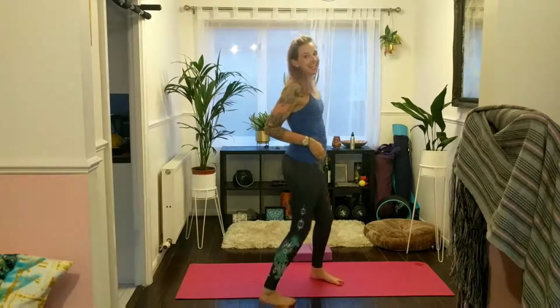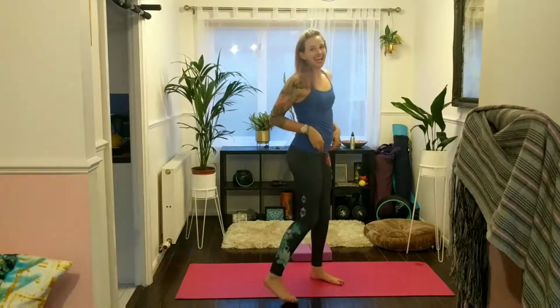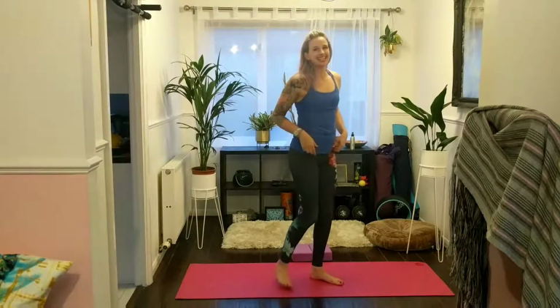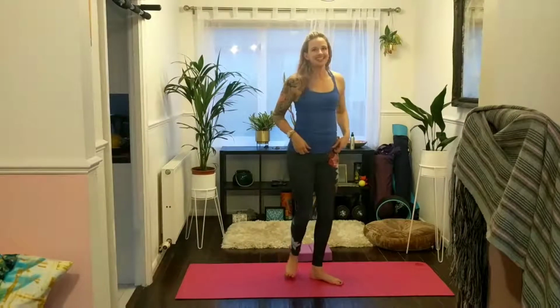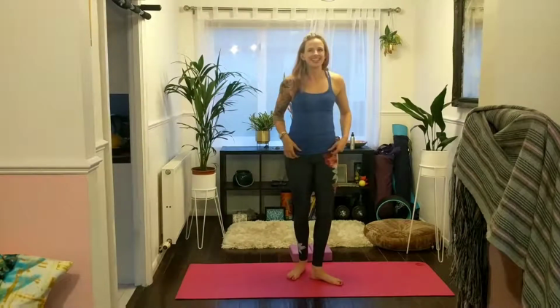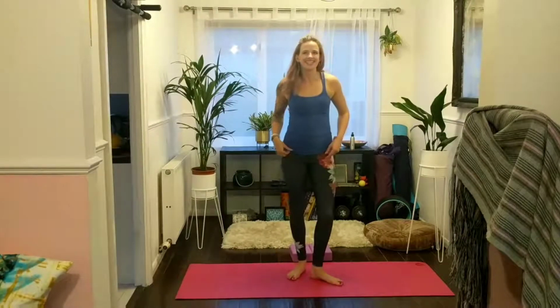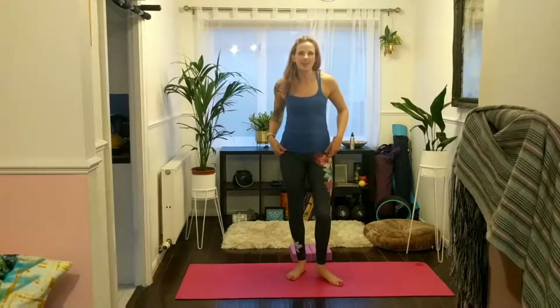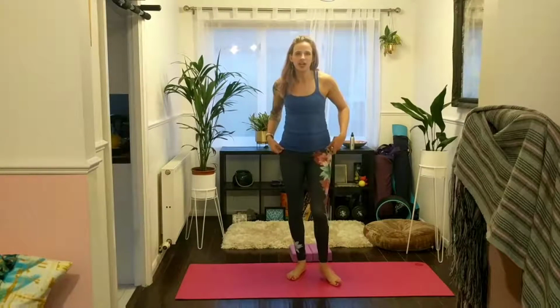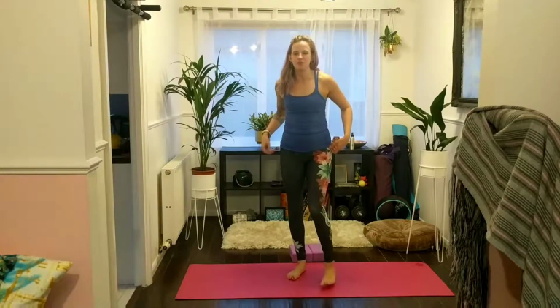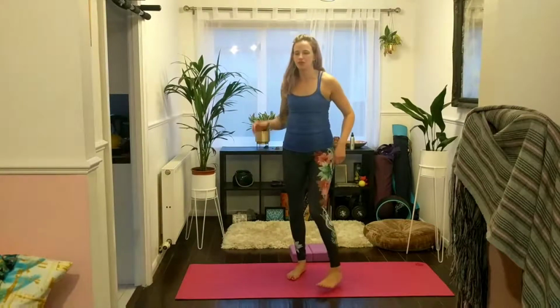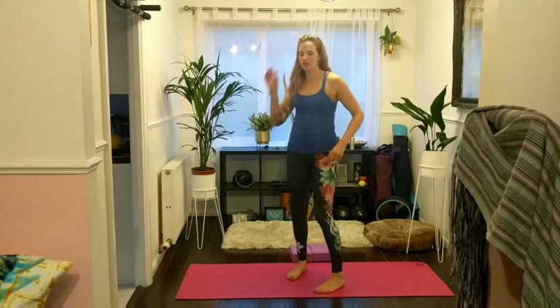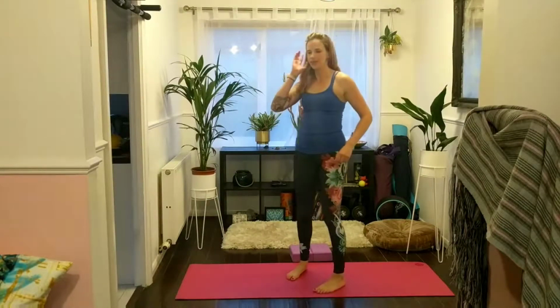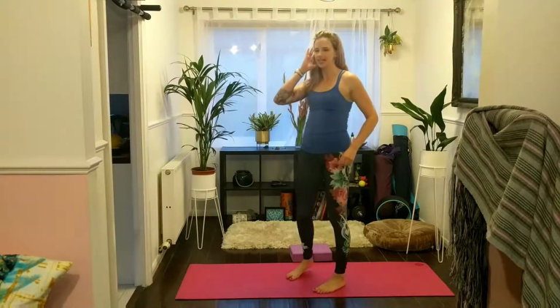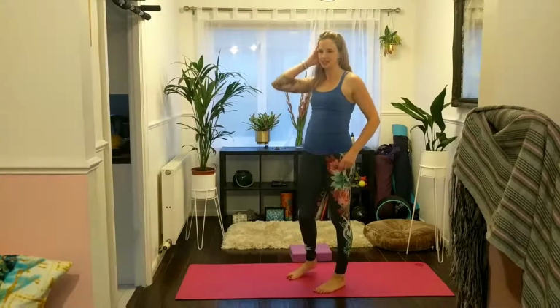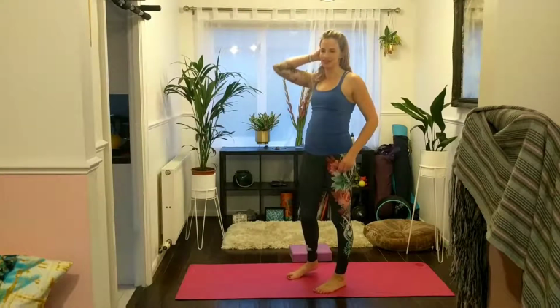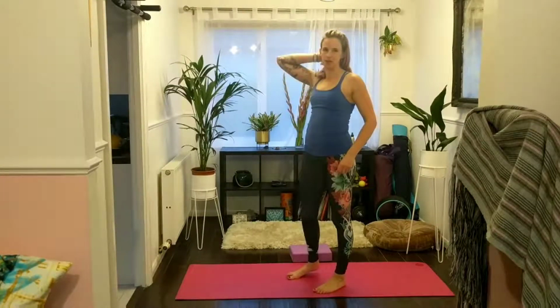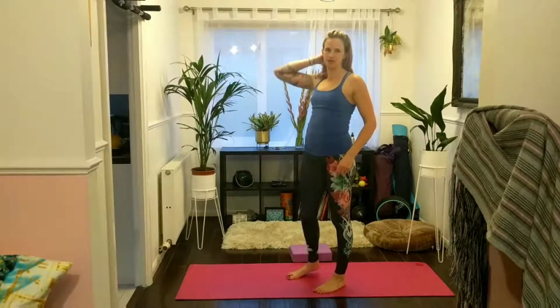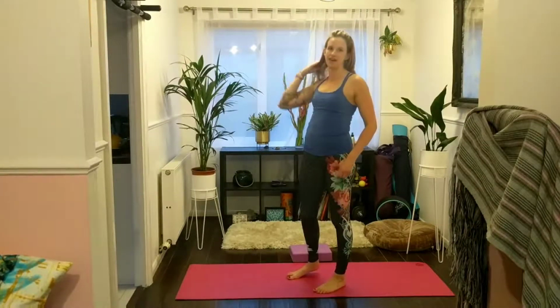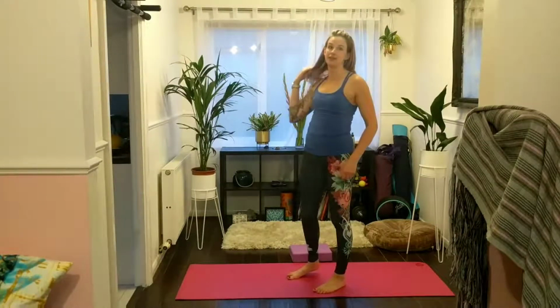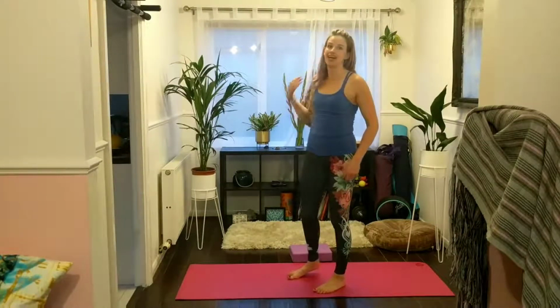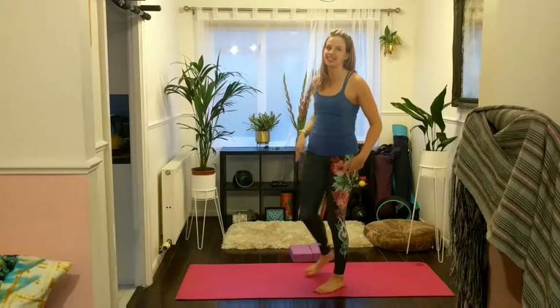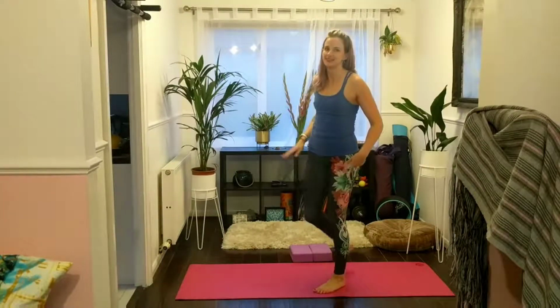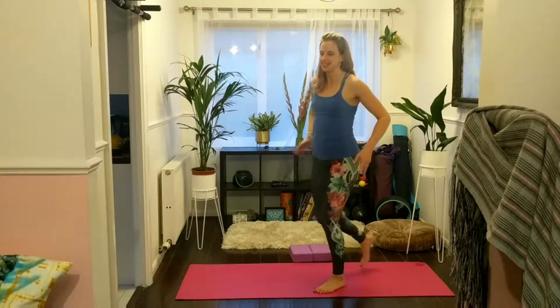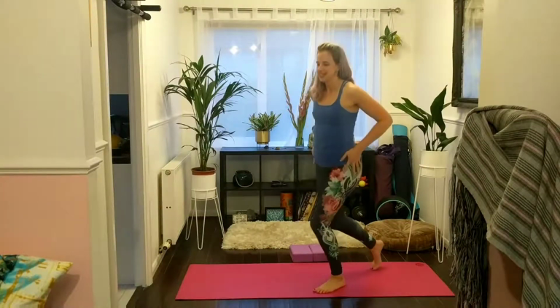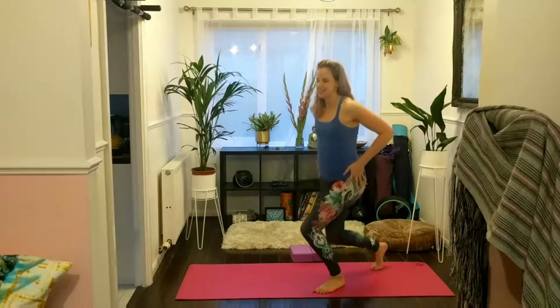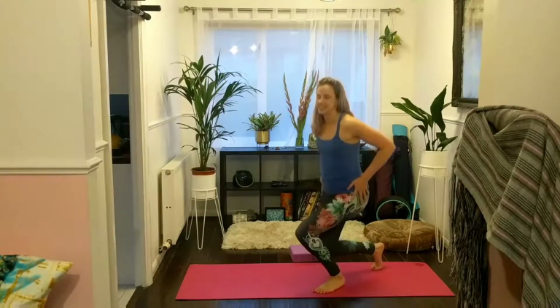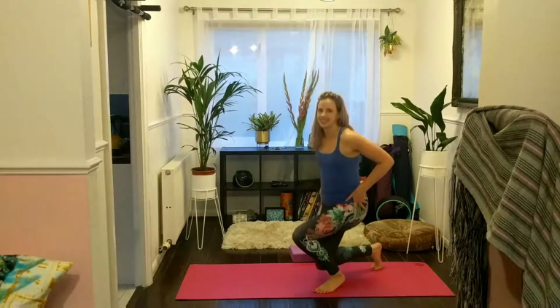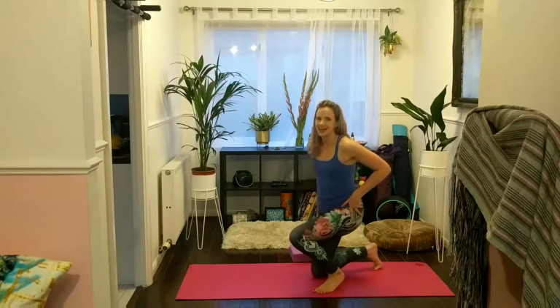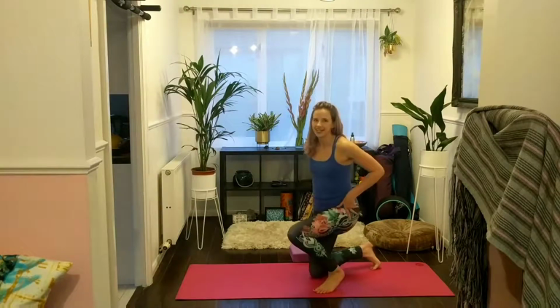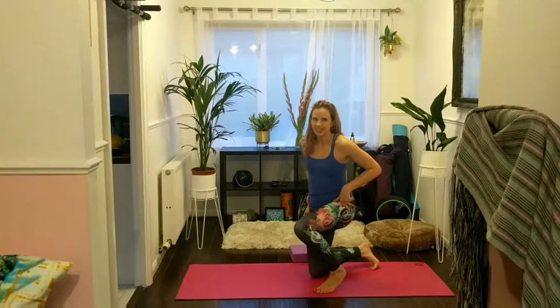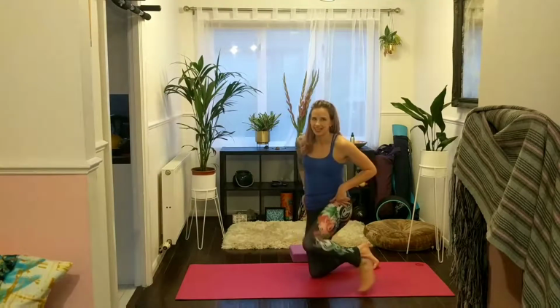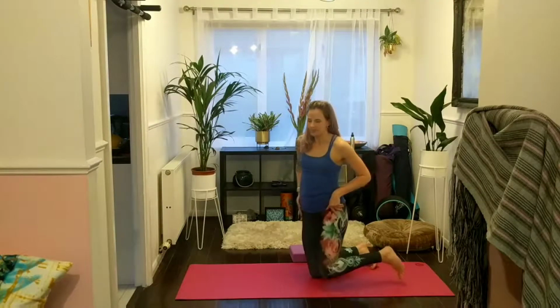Hey you guys! So we're going to move through a really chilled out but very effective secret to target the hips.